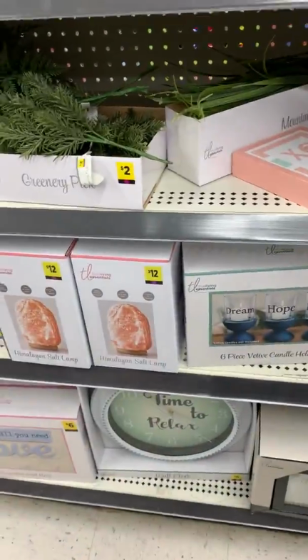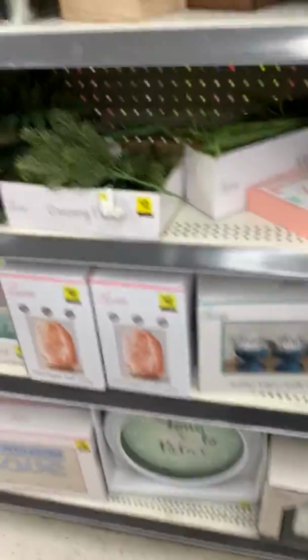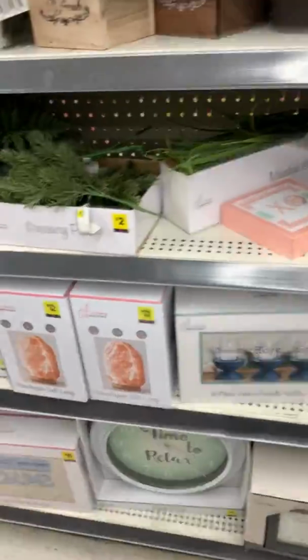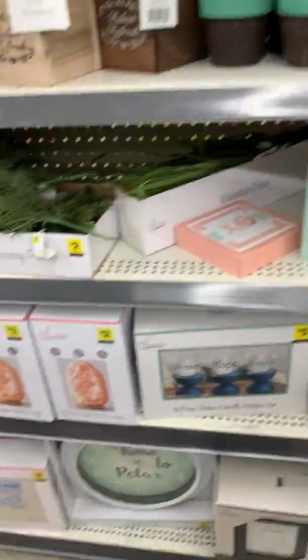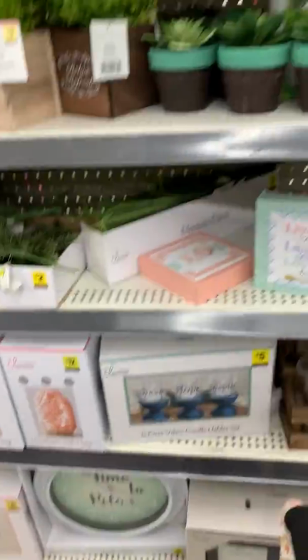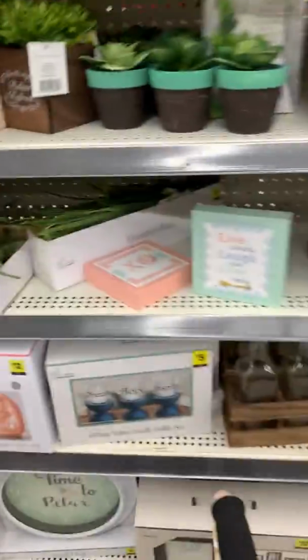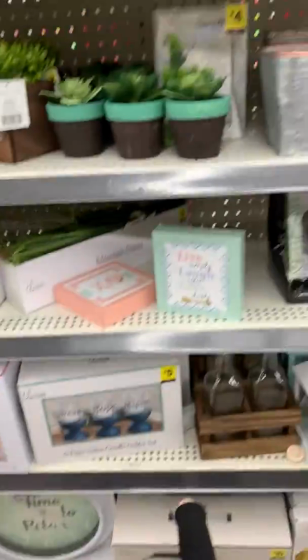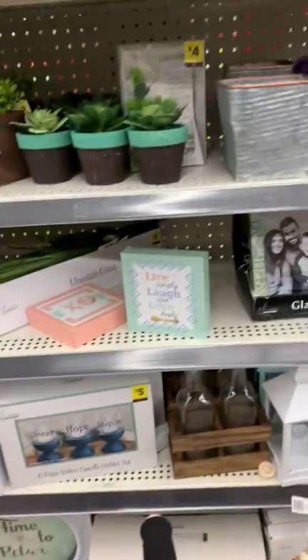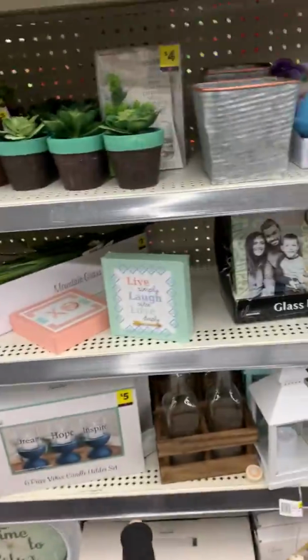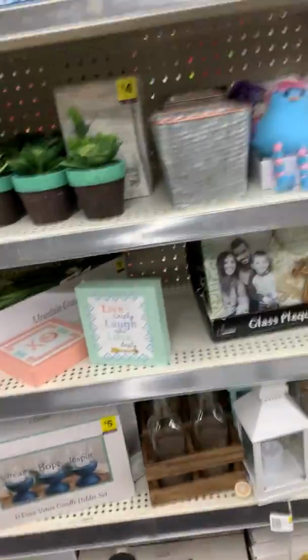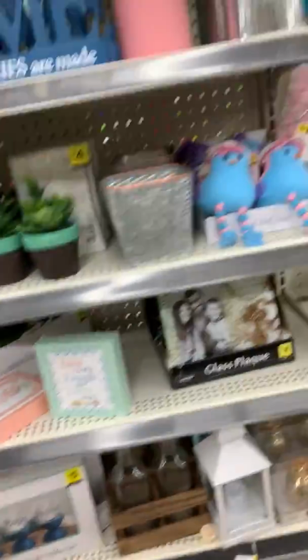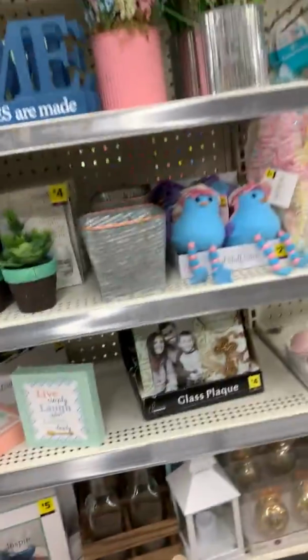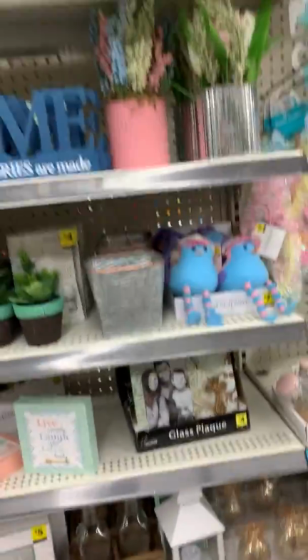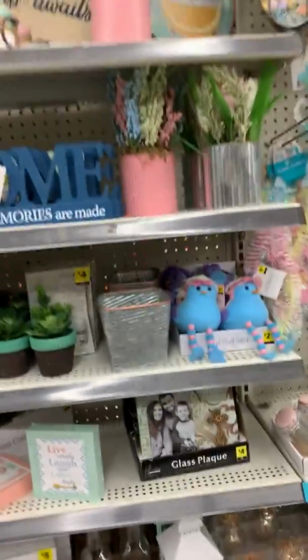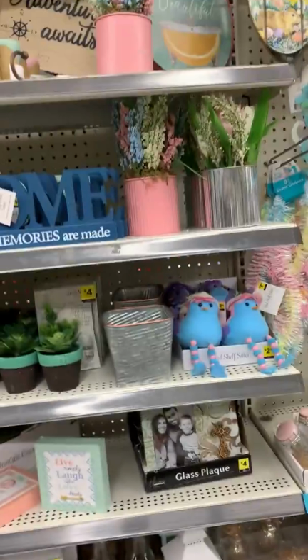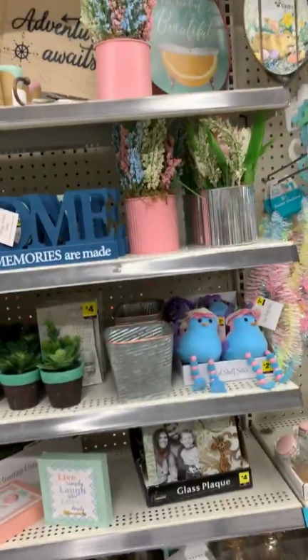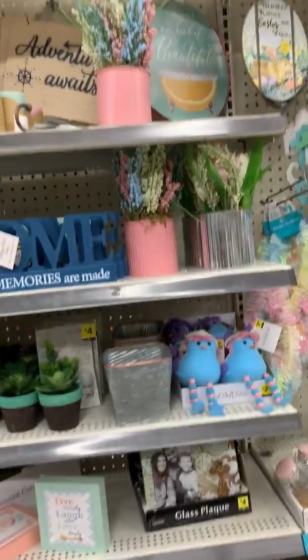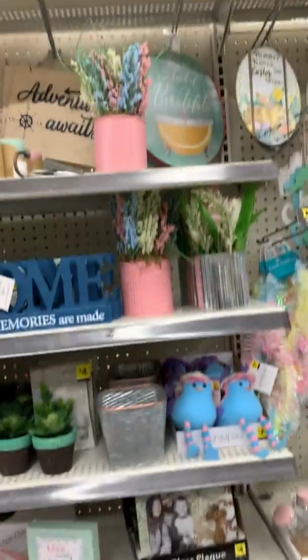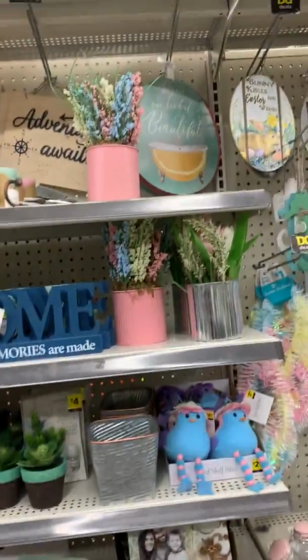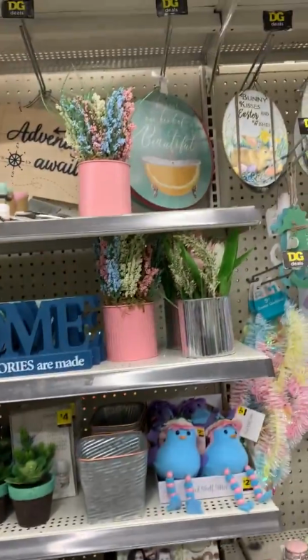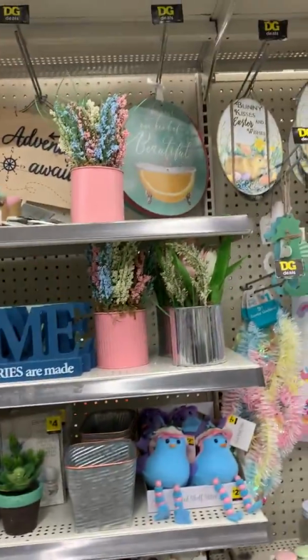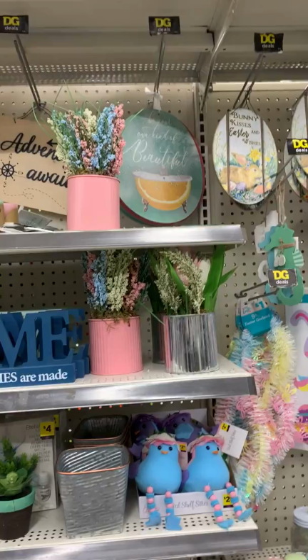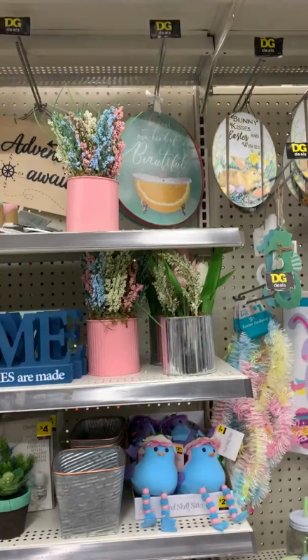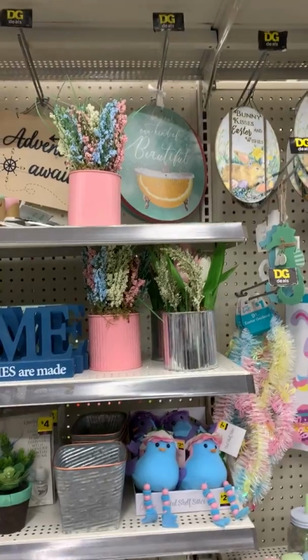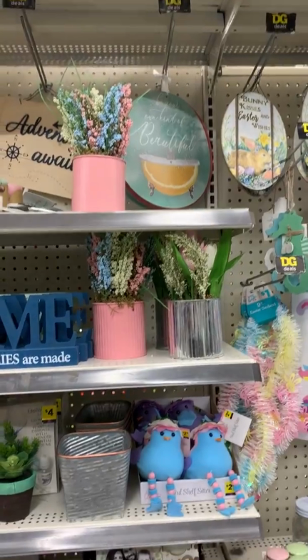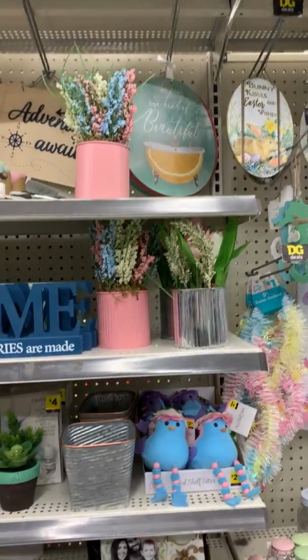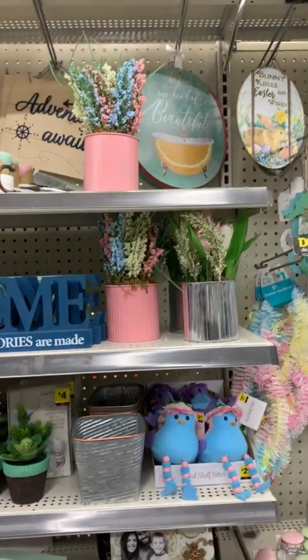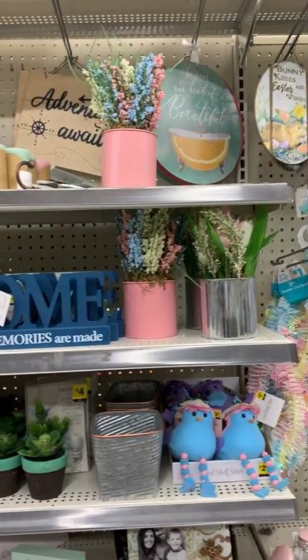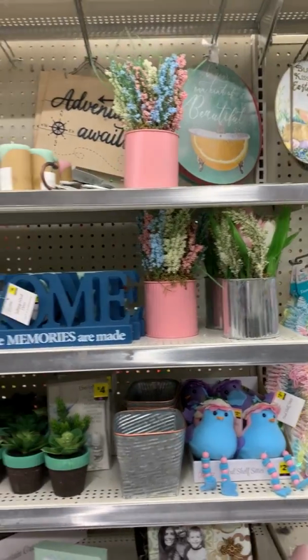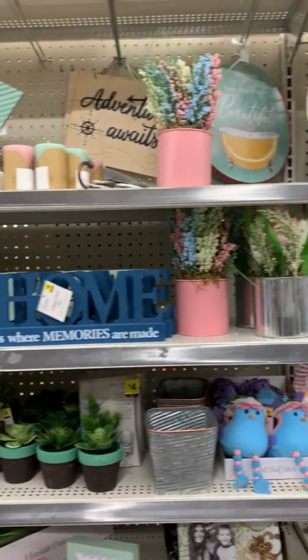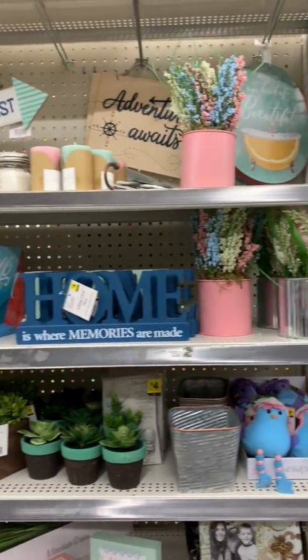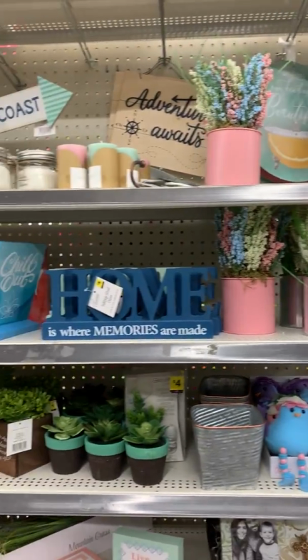All right, let's go find the Dollar General. We're going to scan over their new items for the spring.